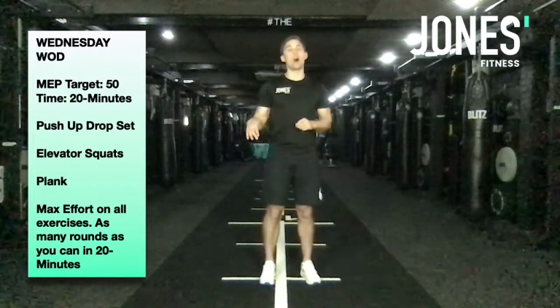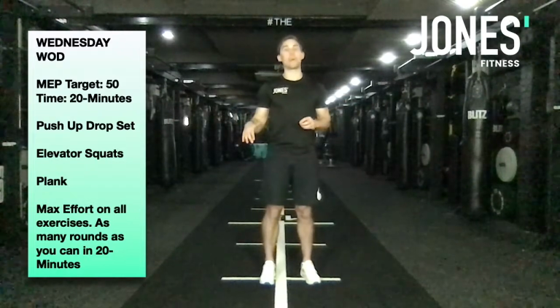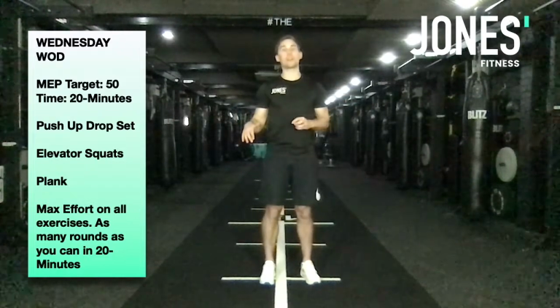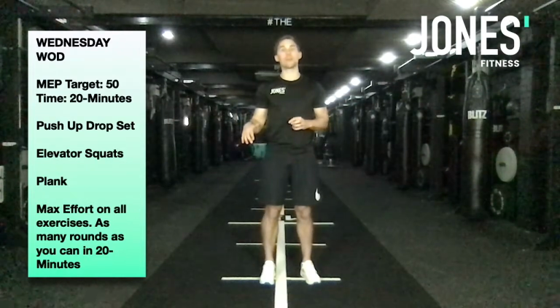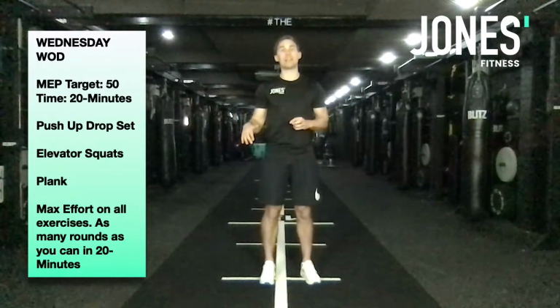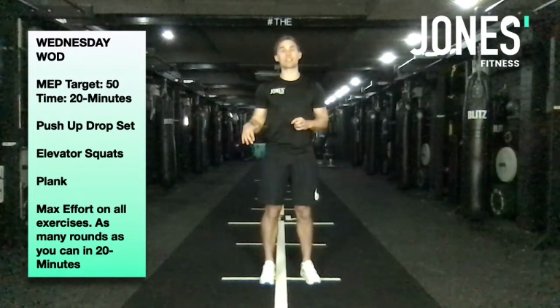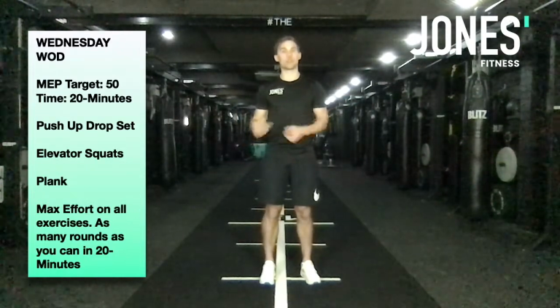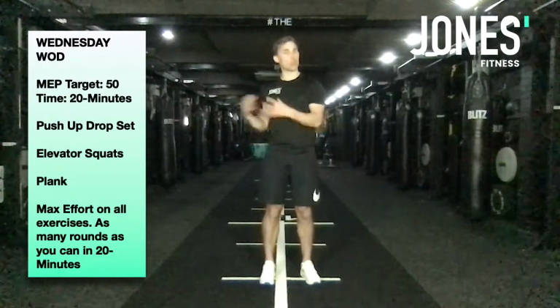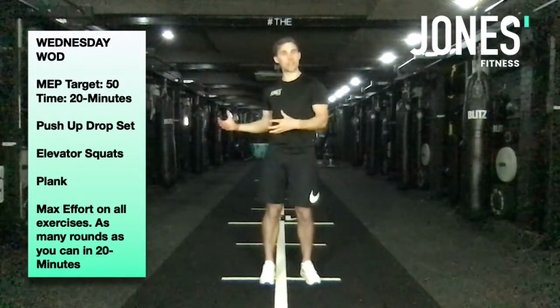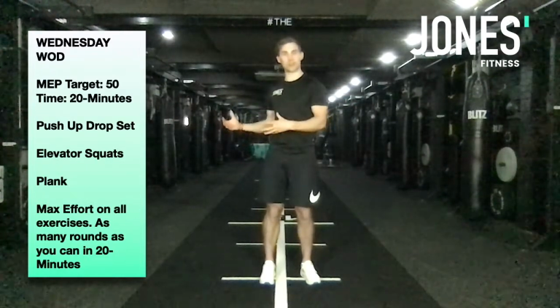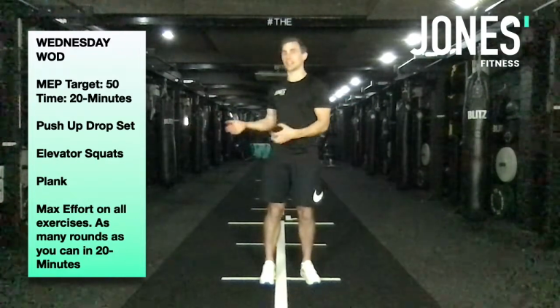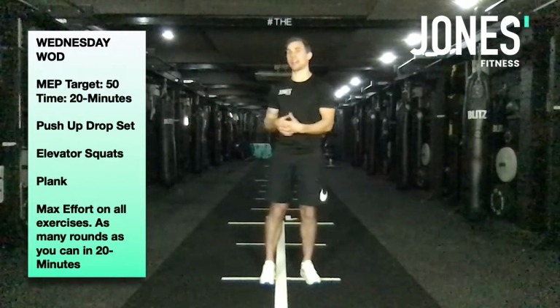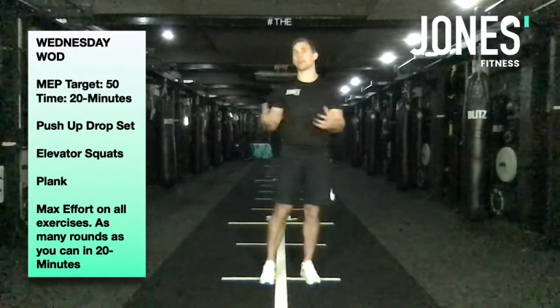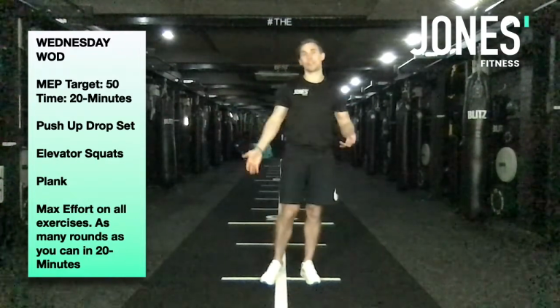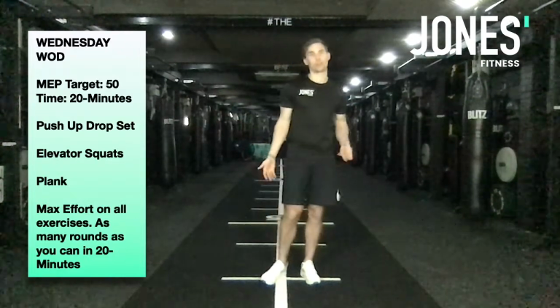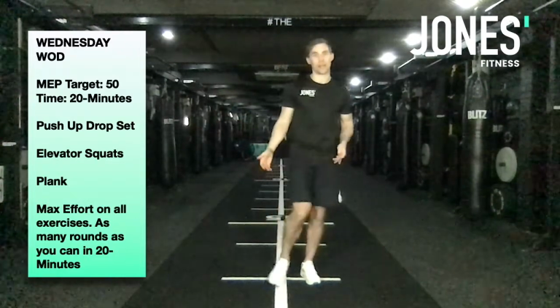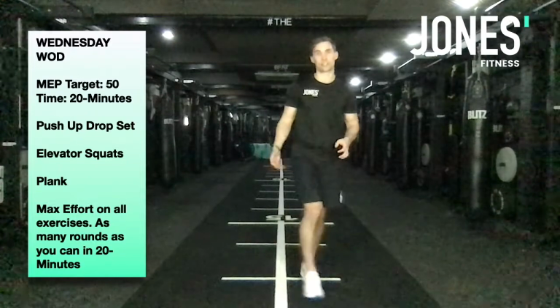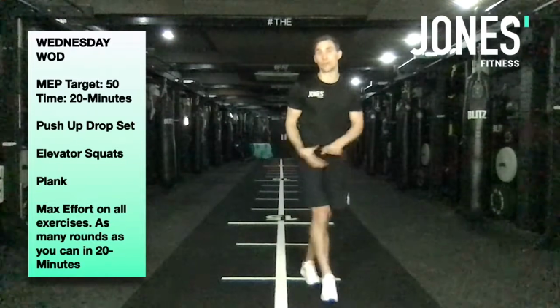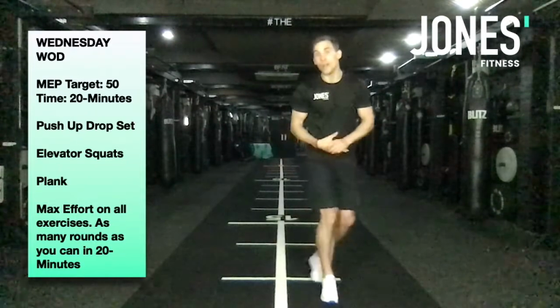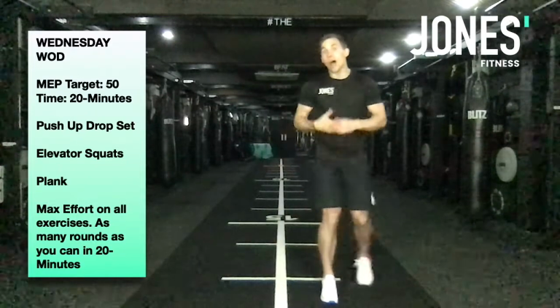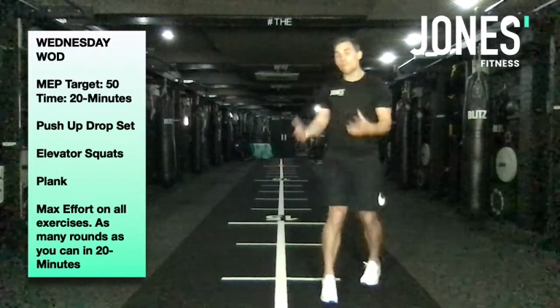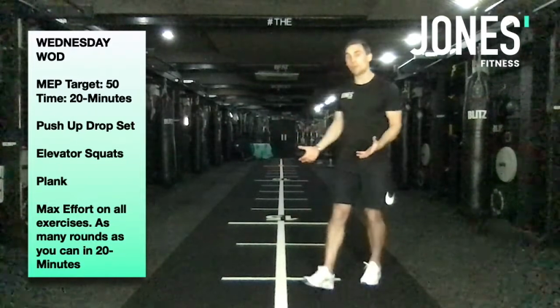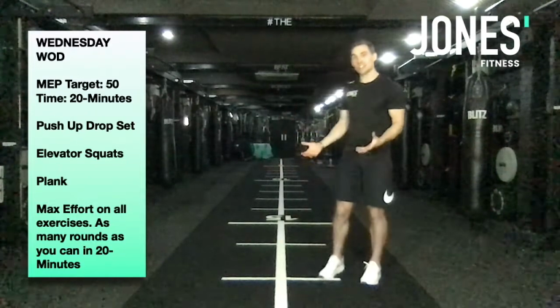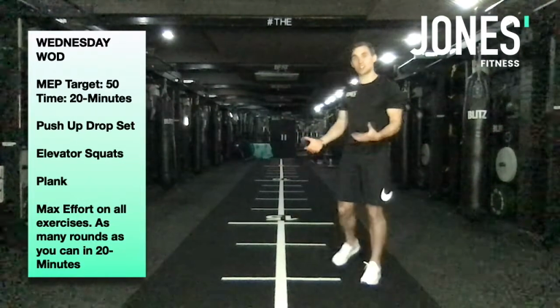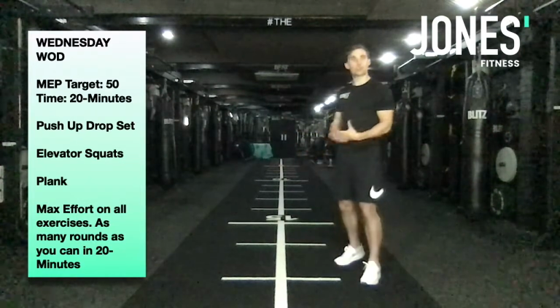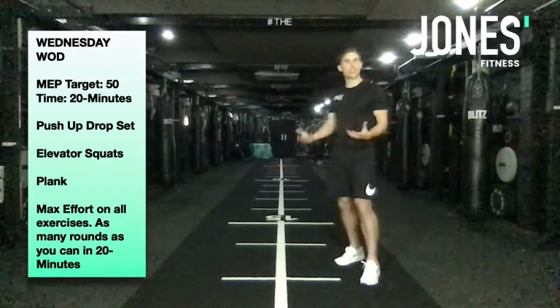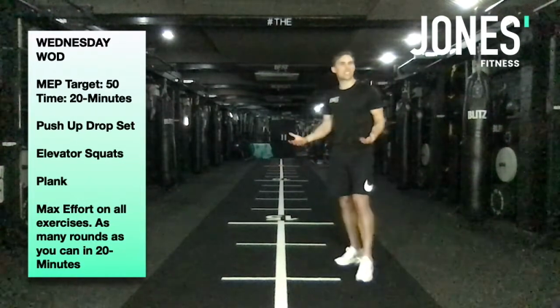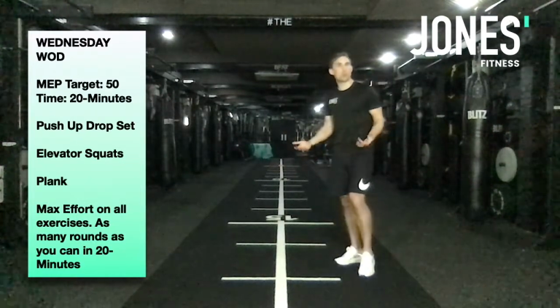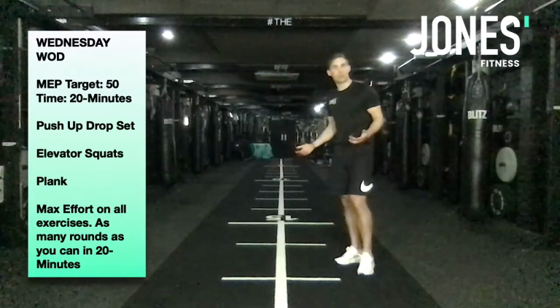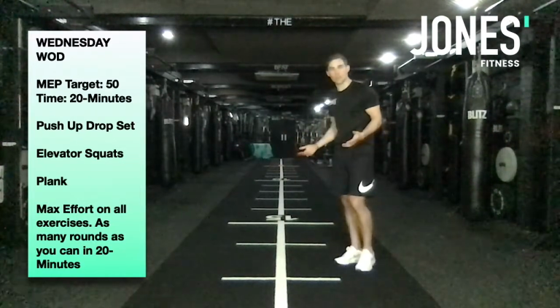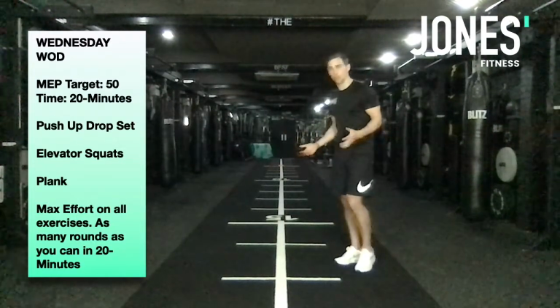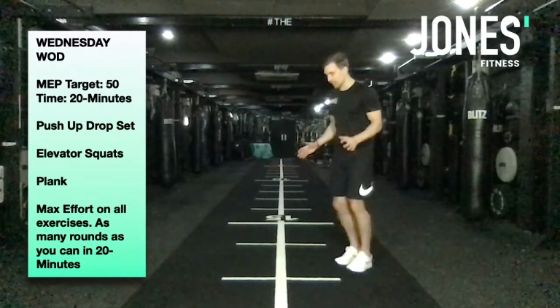After that we're going to do elevator squats, which I'll demo in a second, and then we're going to finish off with planks. For a practical example, let me show you what the press-ups look like front-facing so you can see where my hands are.